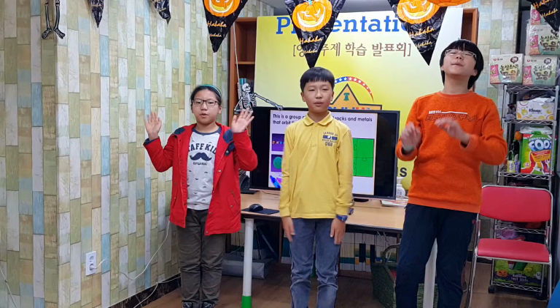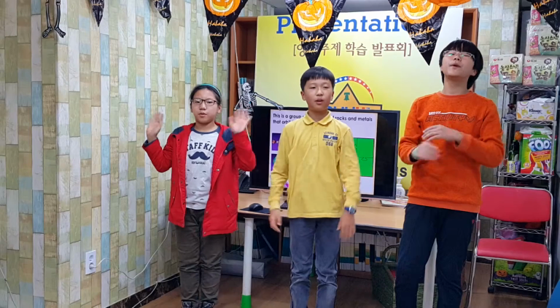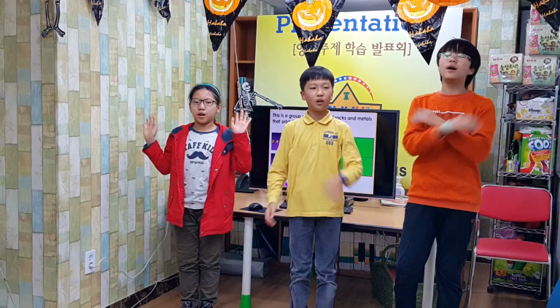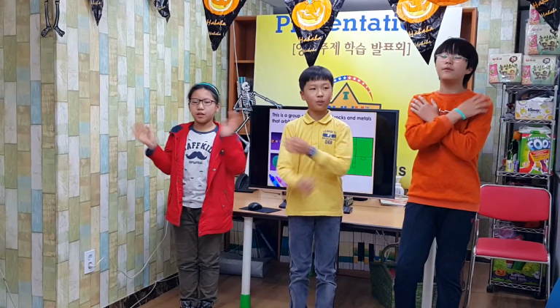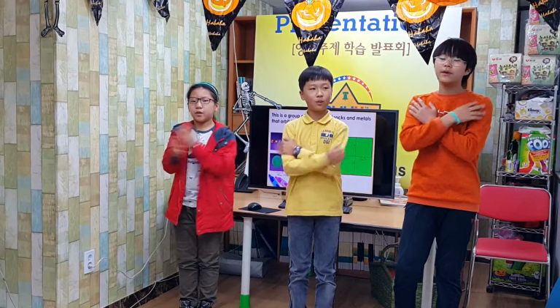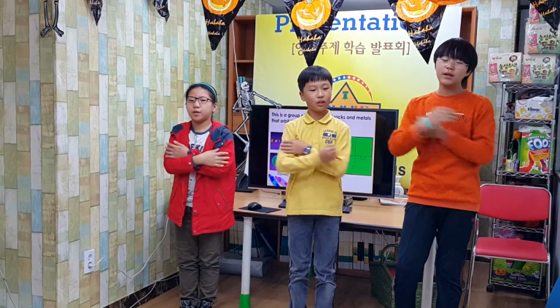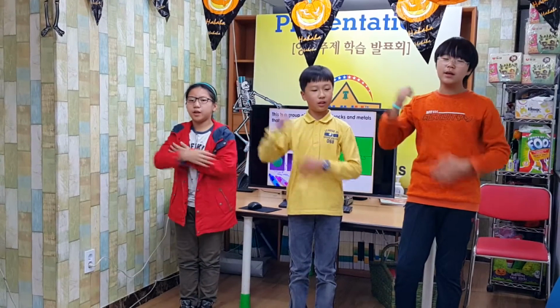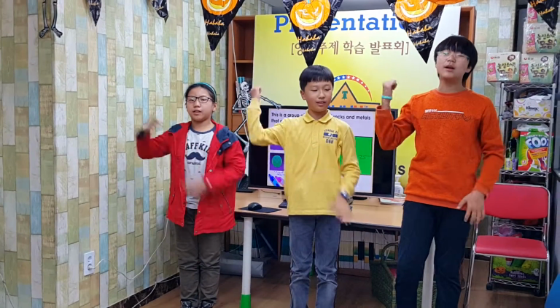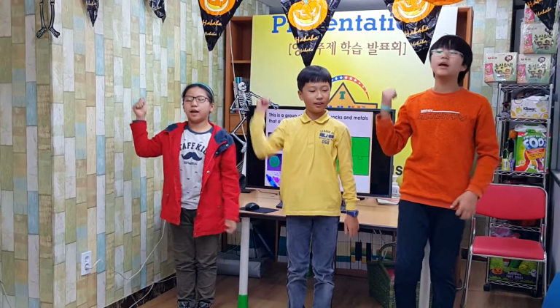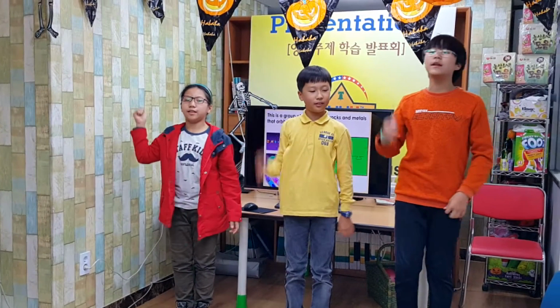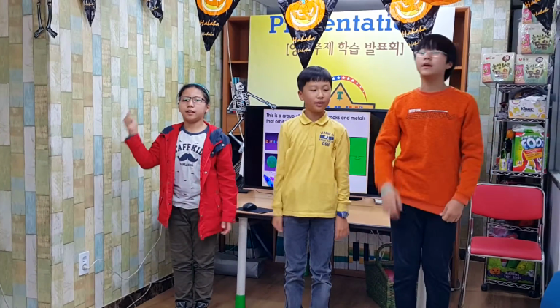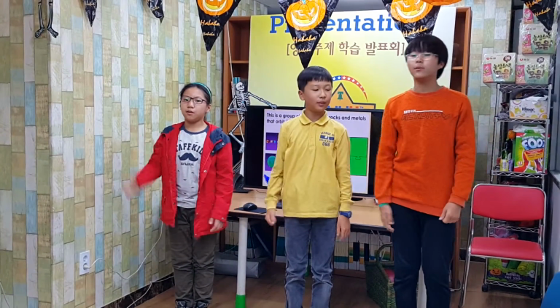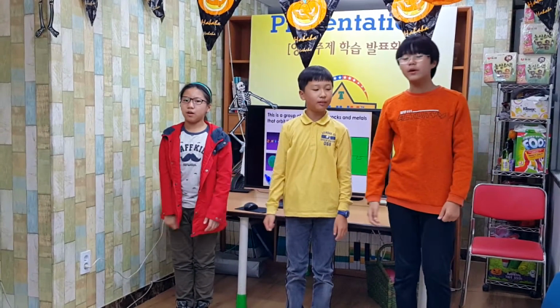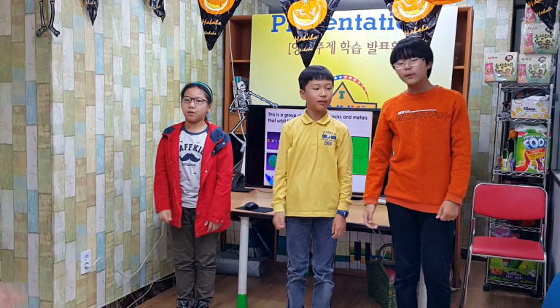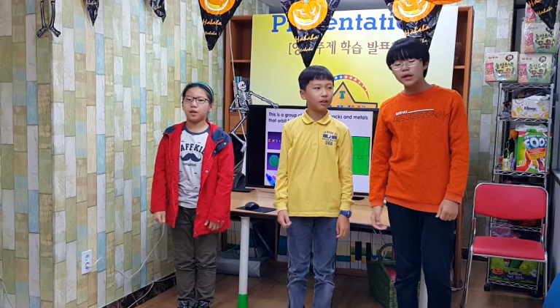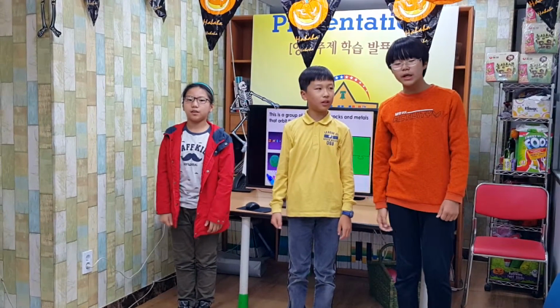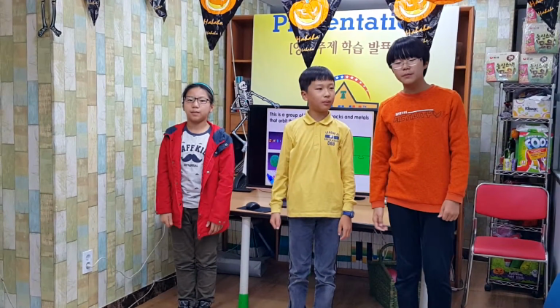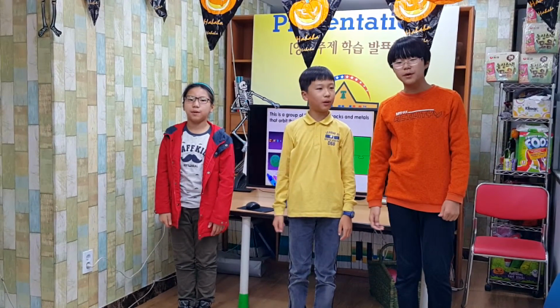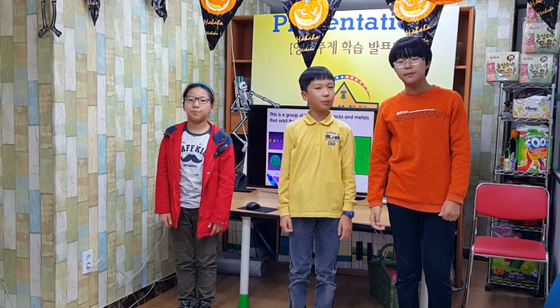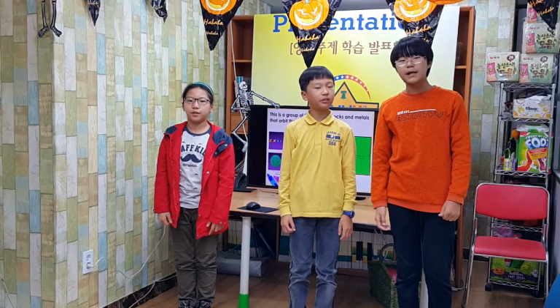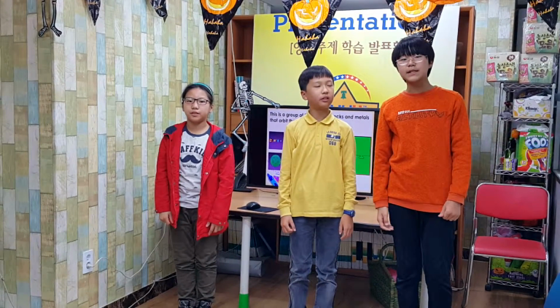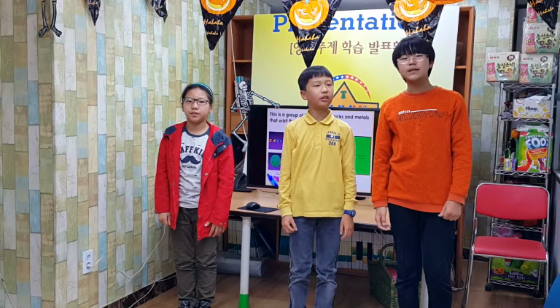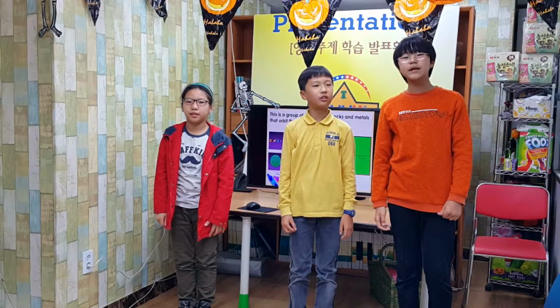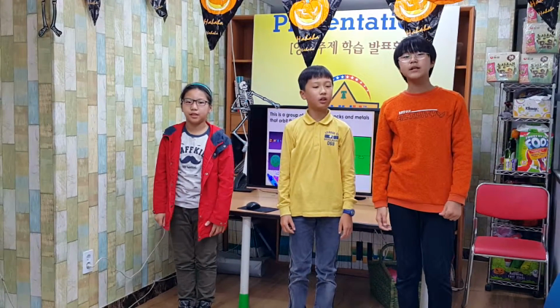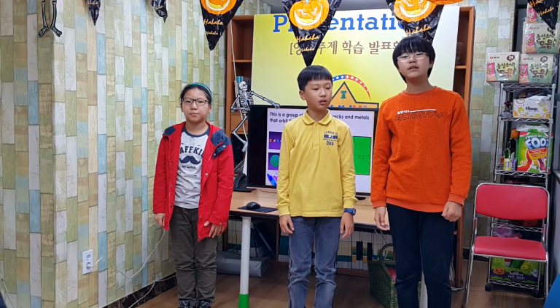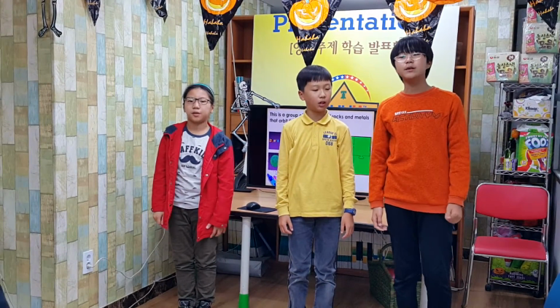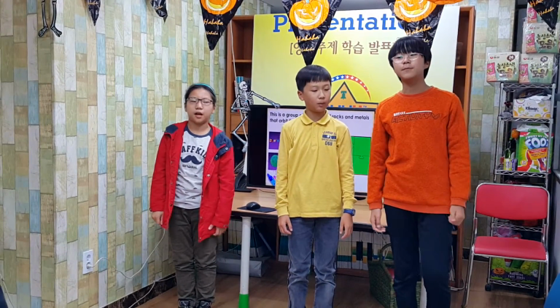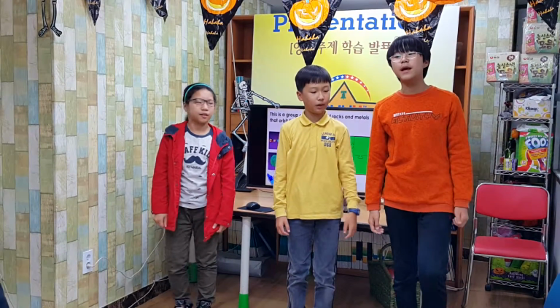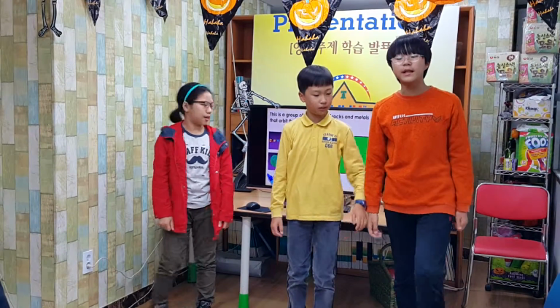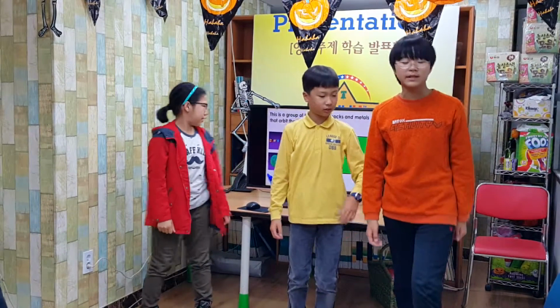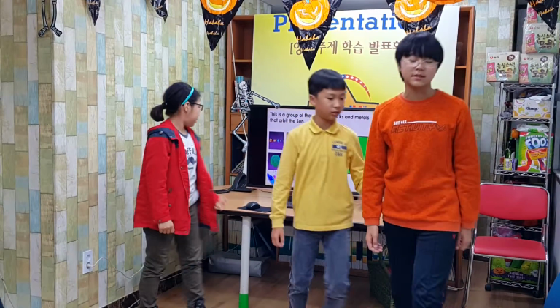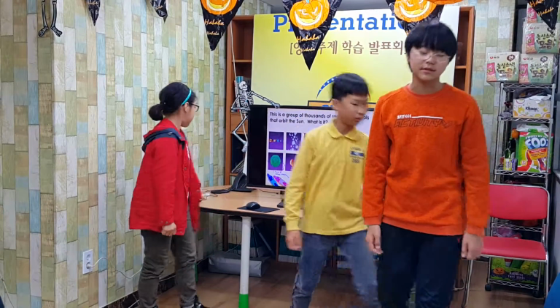For me and Lenny, we will give our presentation to our class.